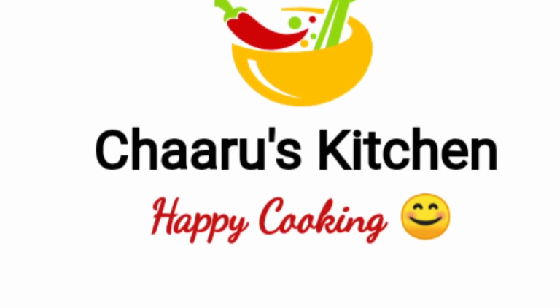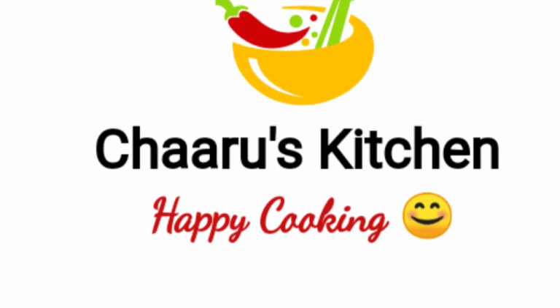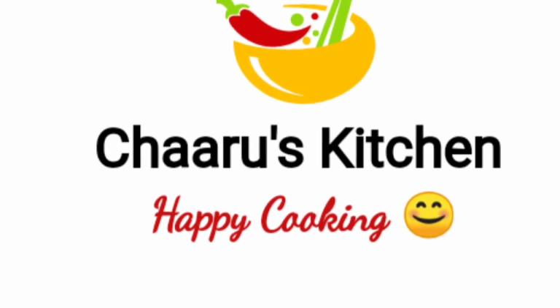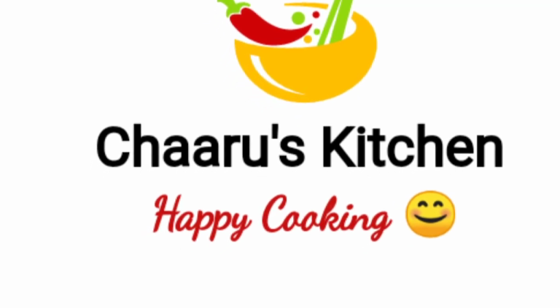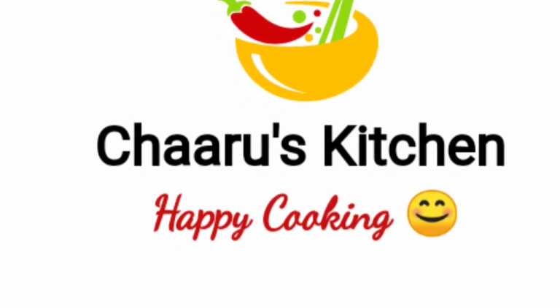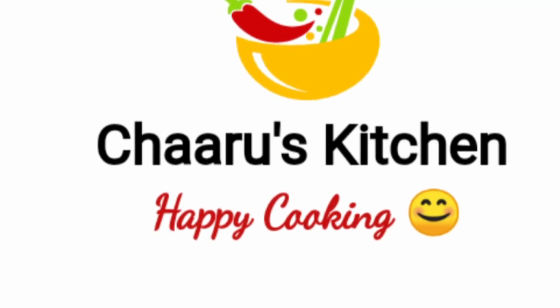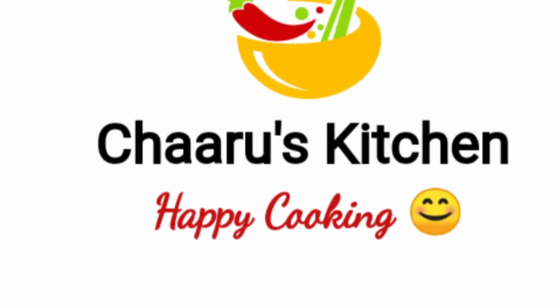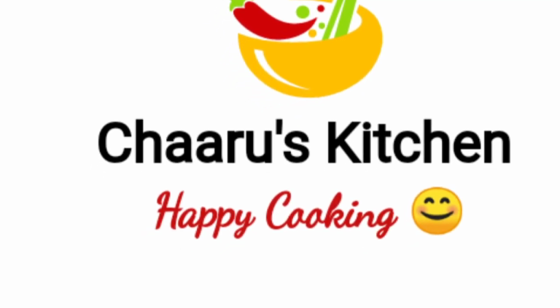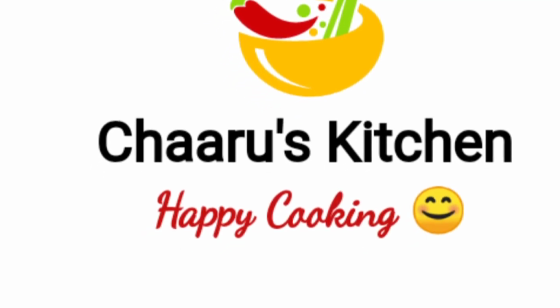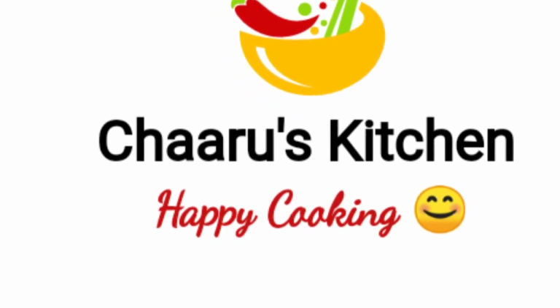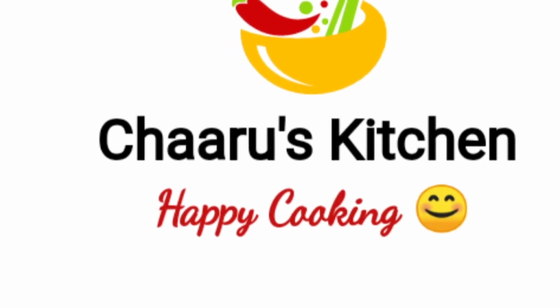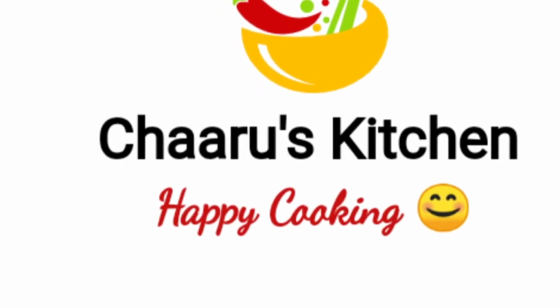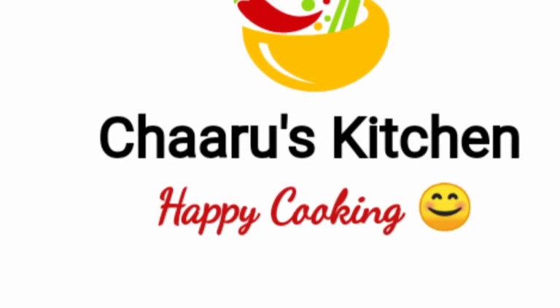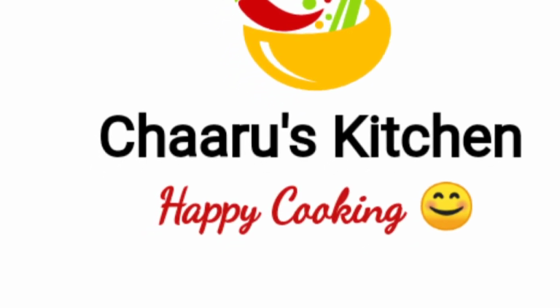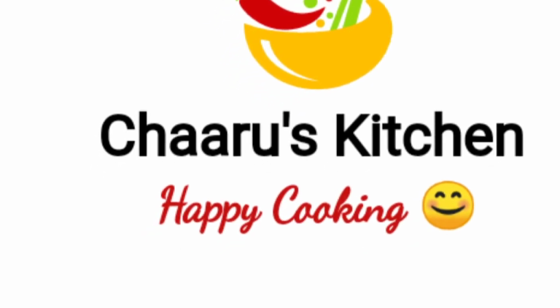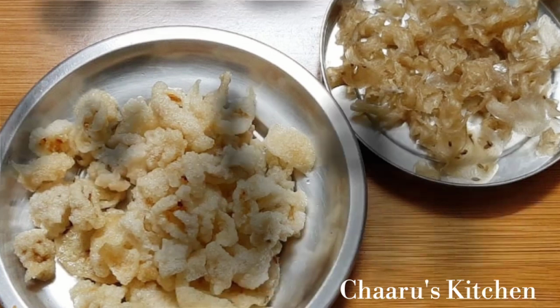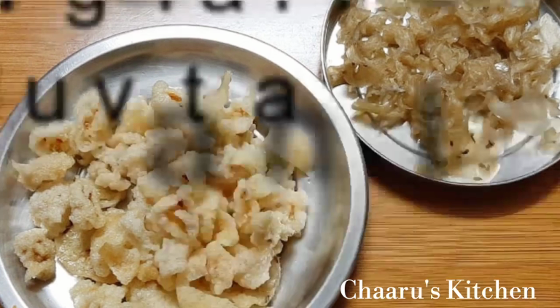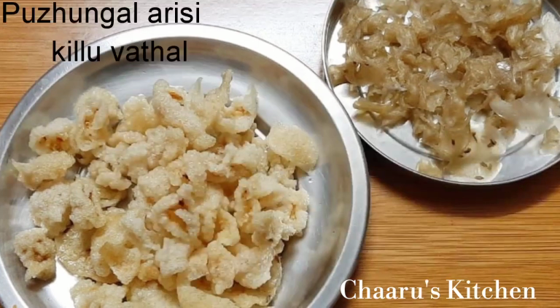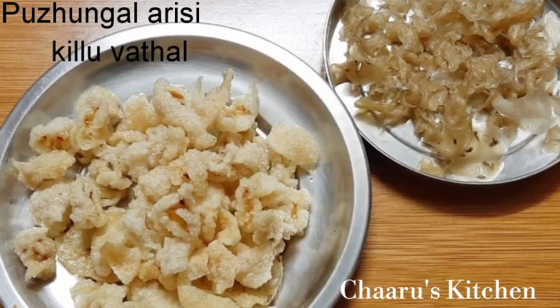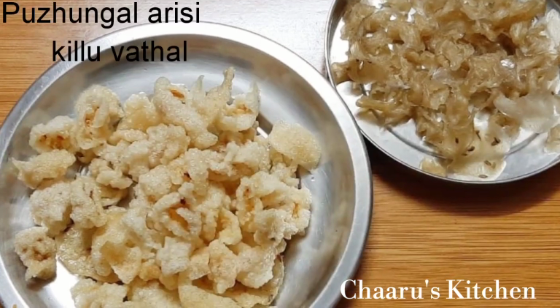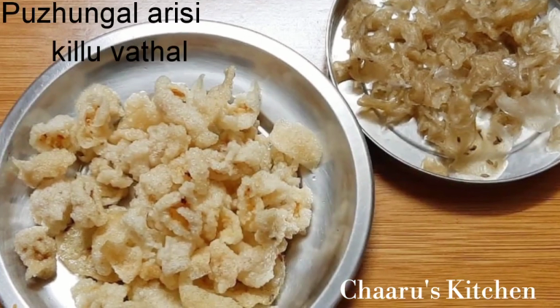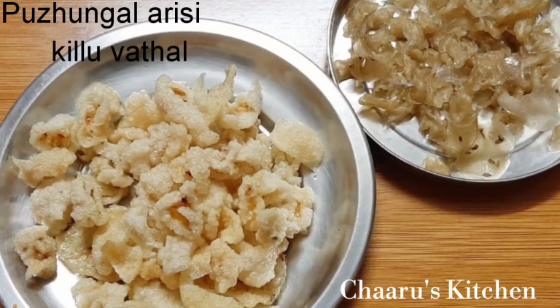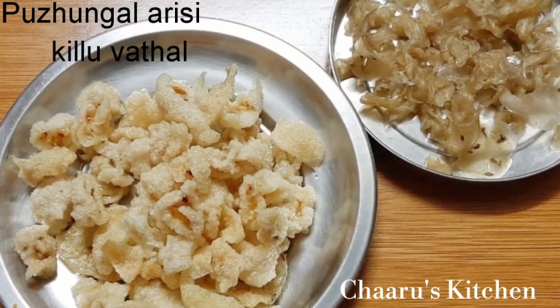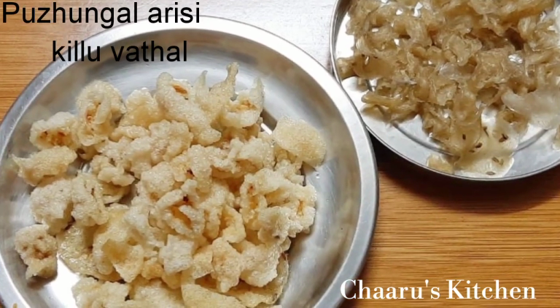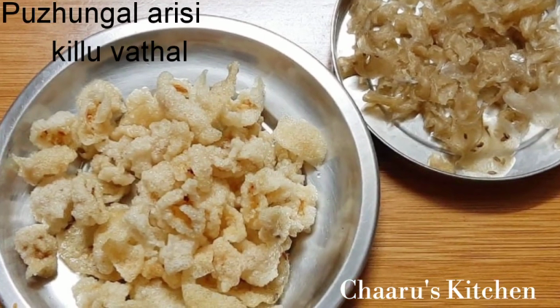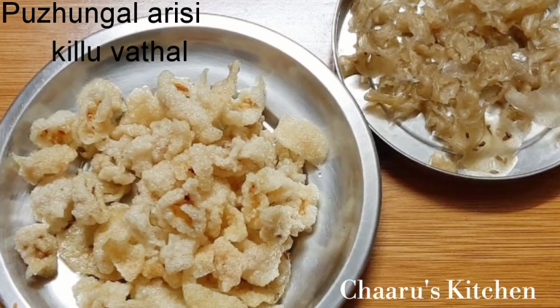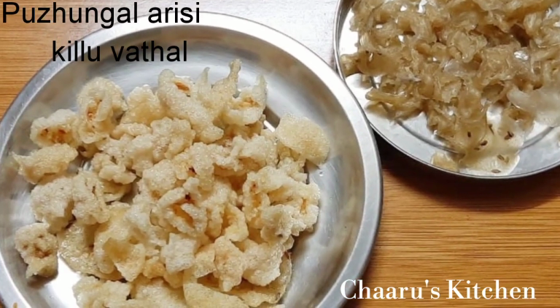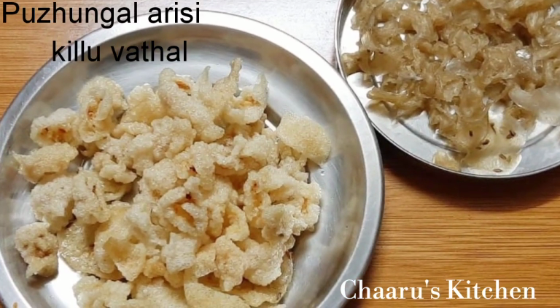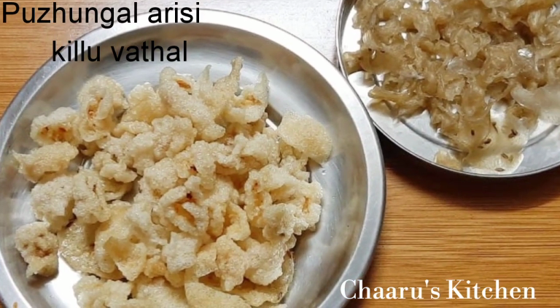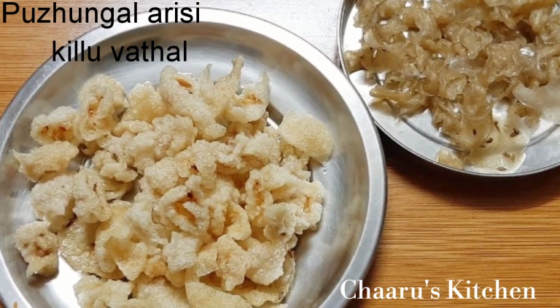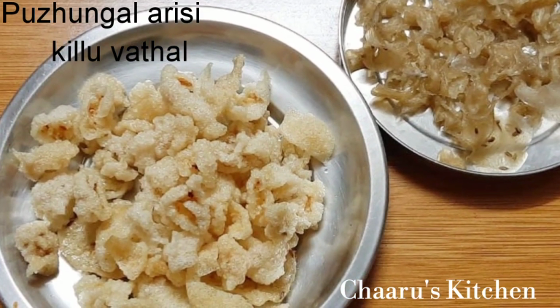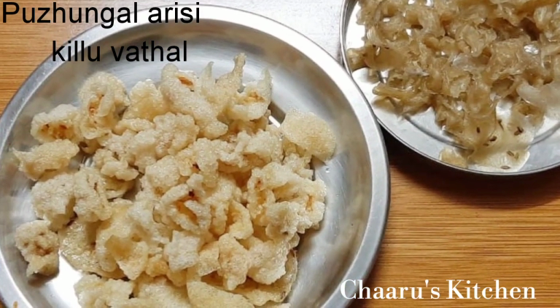Welcome to Charris Kitchen. Now, we will see how we do it — it's very easy to do.